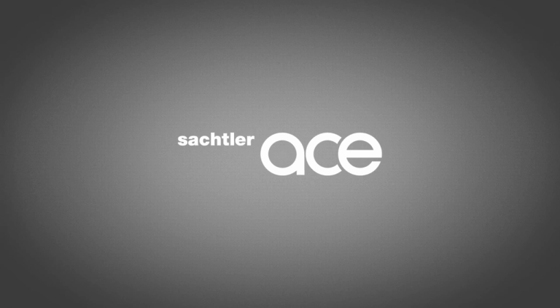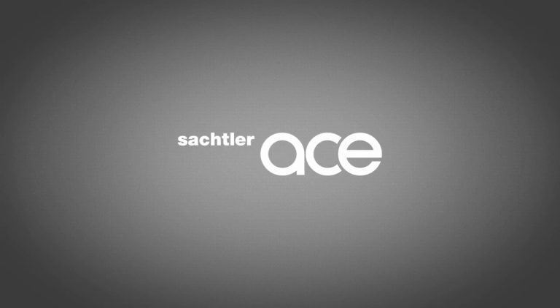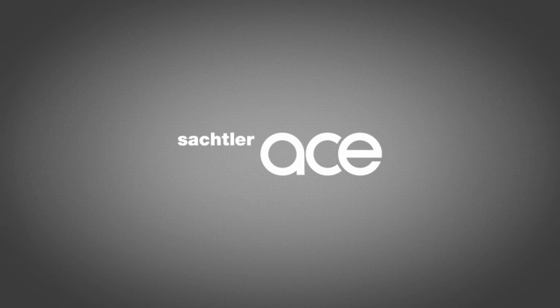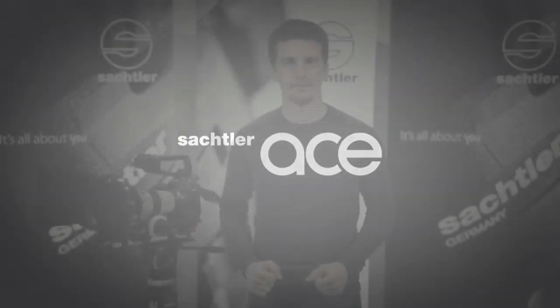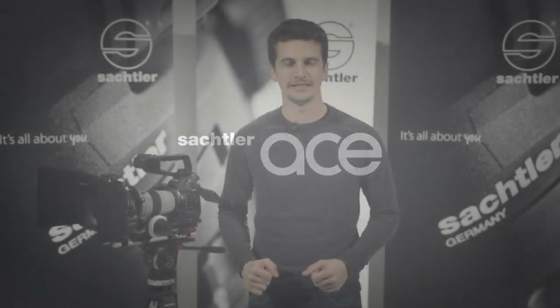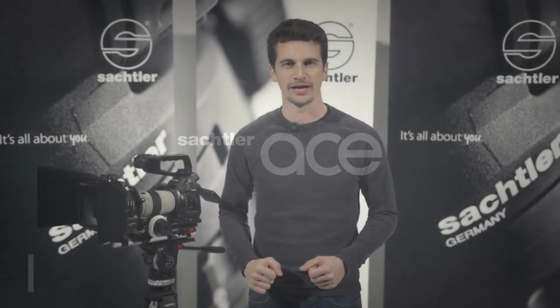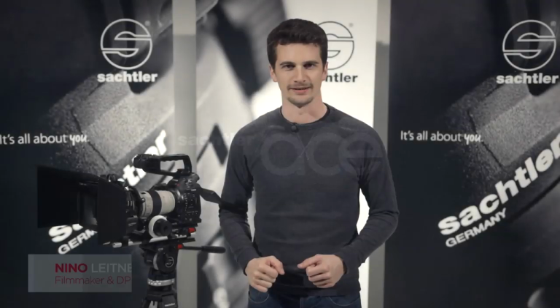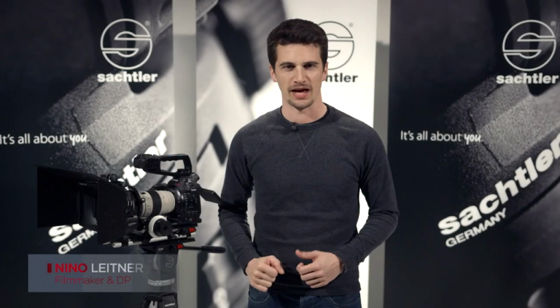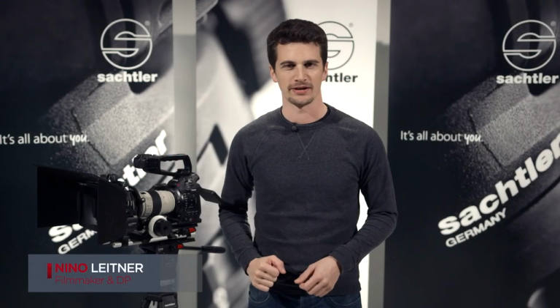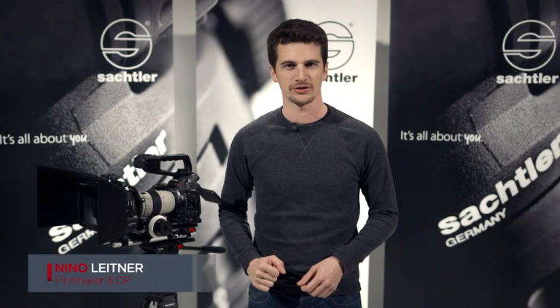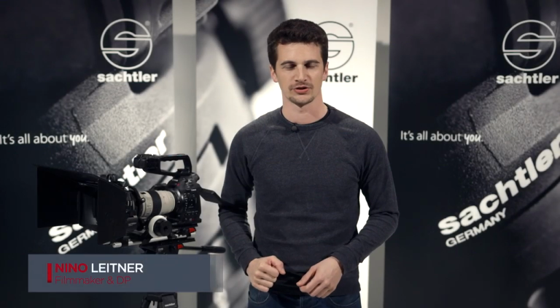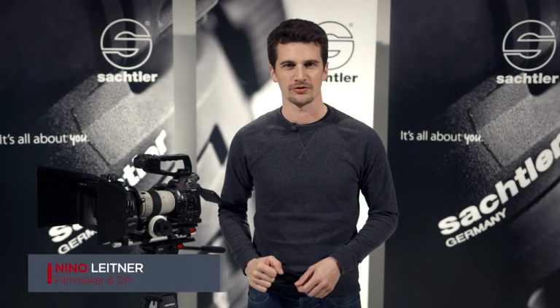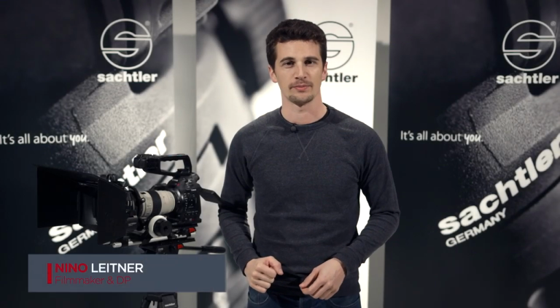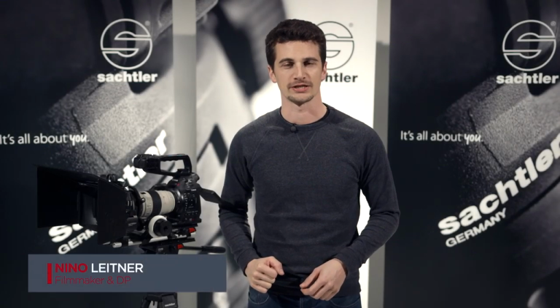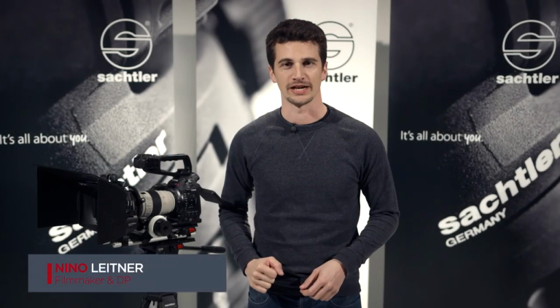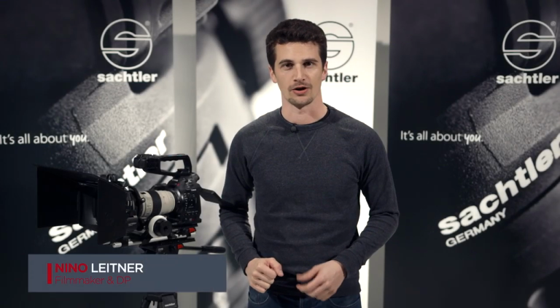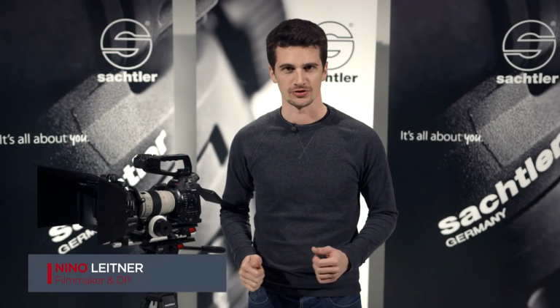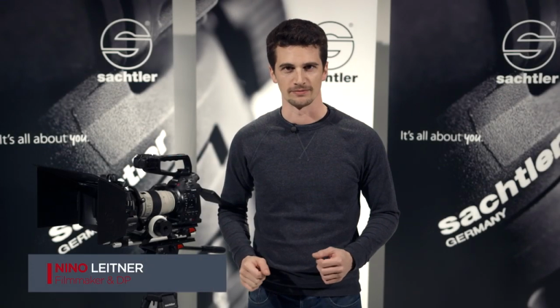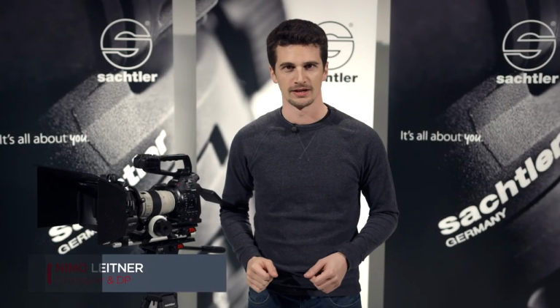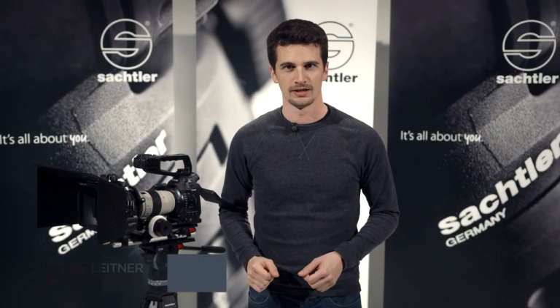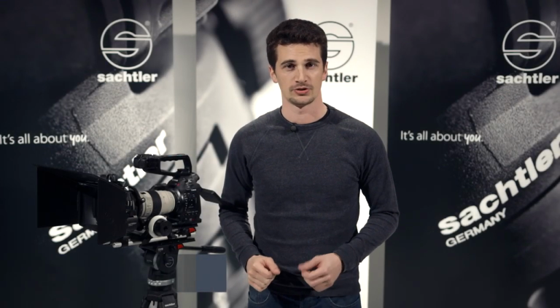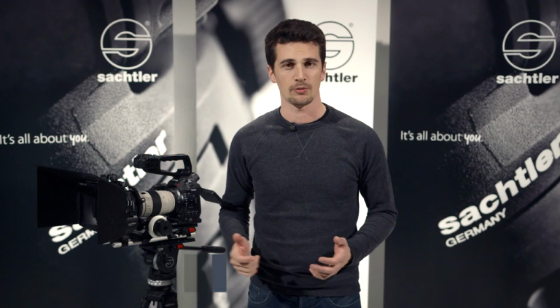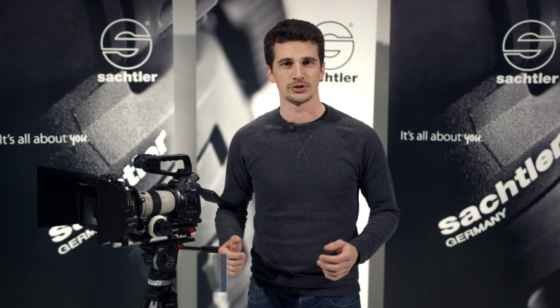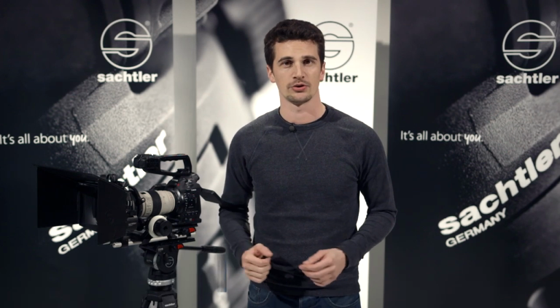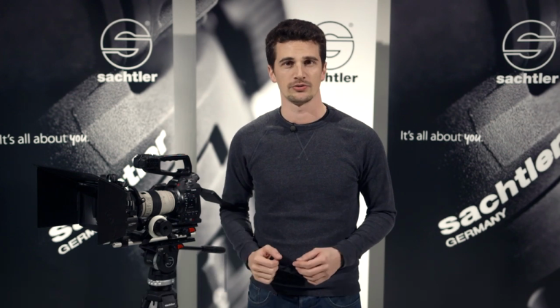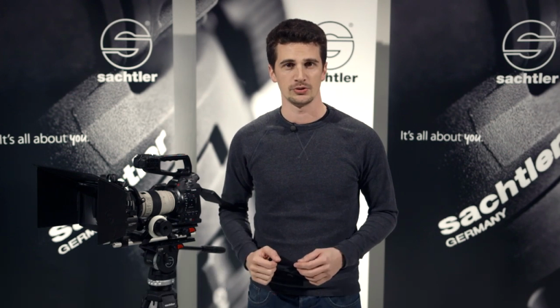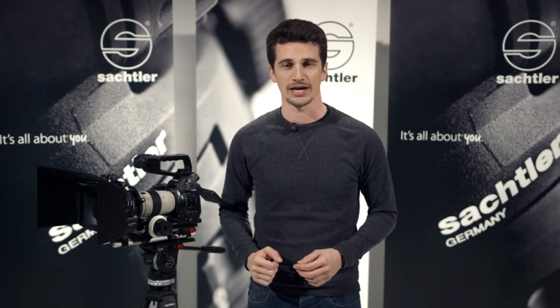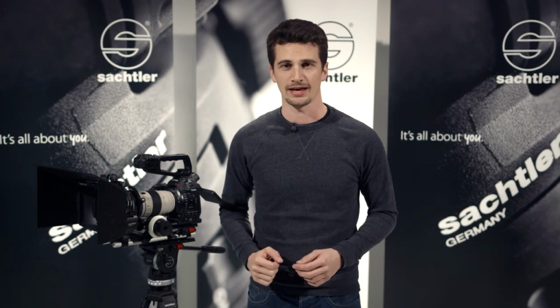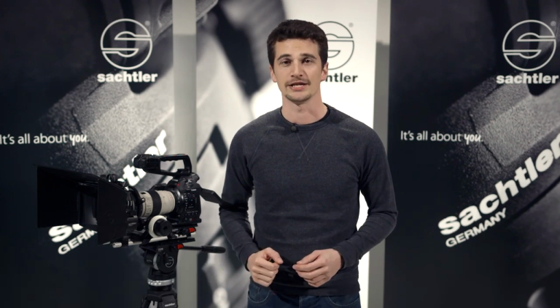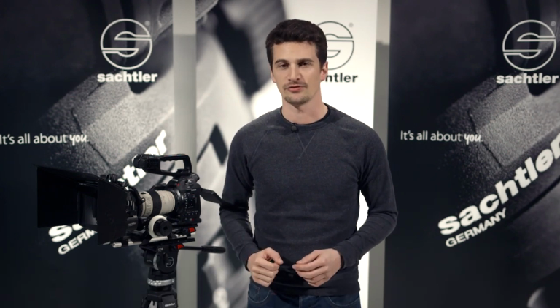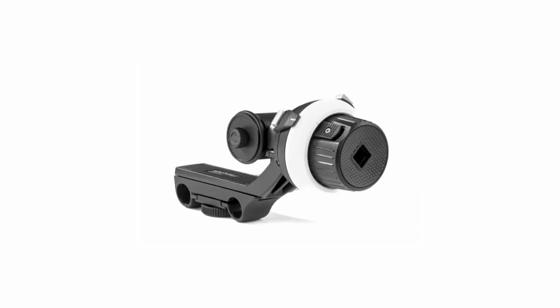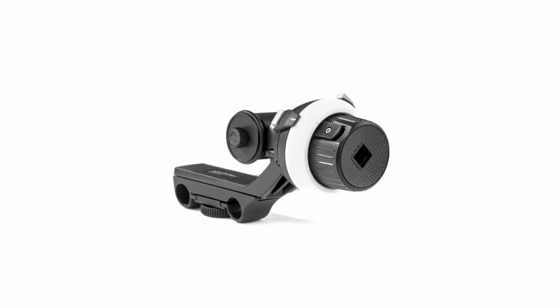Hi, my name is Nino Leitner. I'm a director of photography based in Vienna, Austria. Today I want to show you the new Sachtler ACE follow focus.